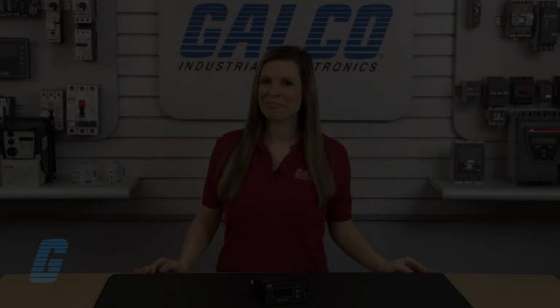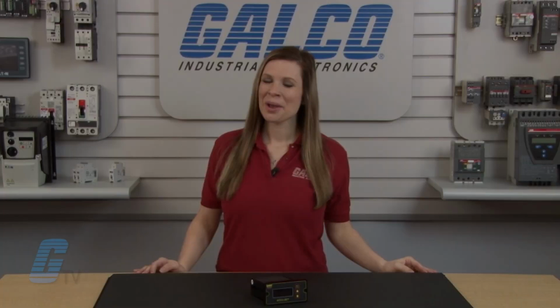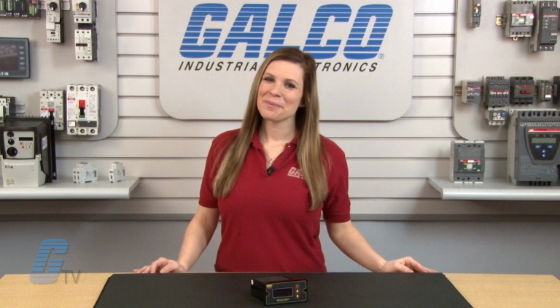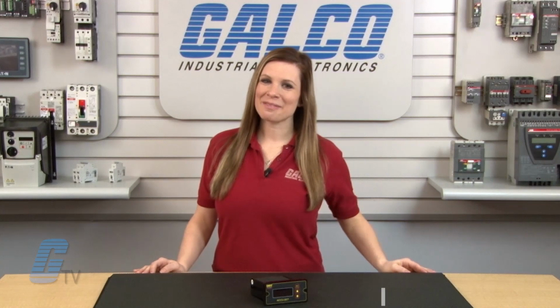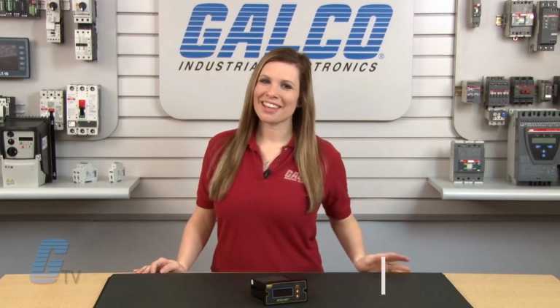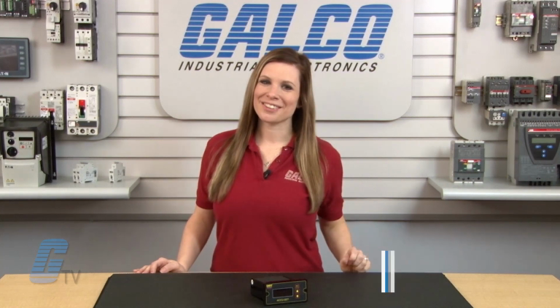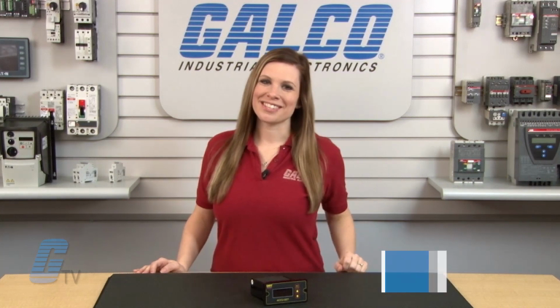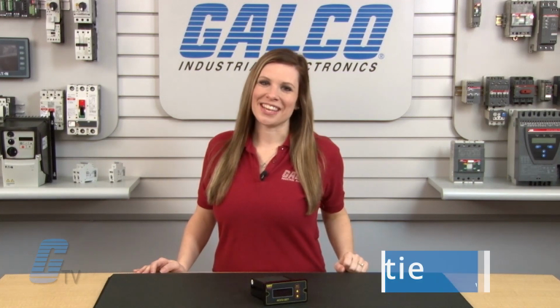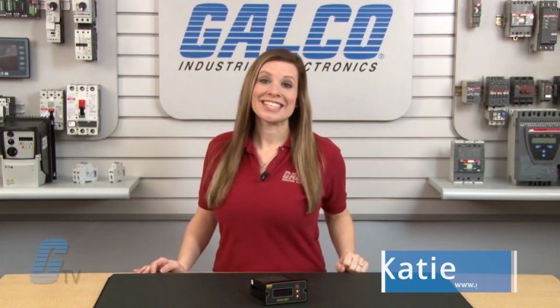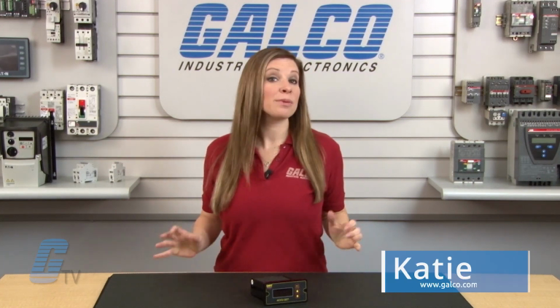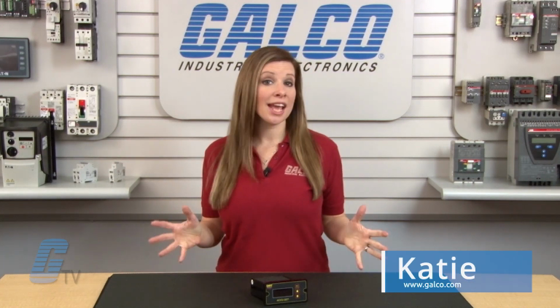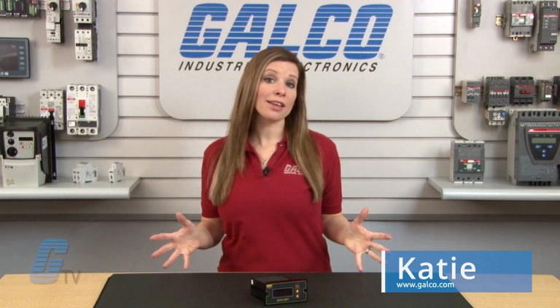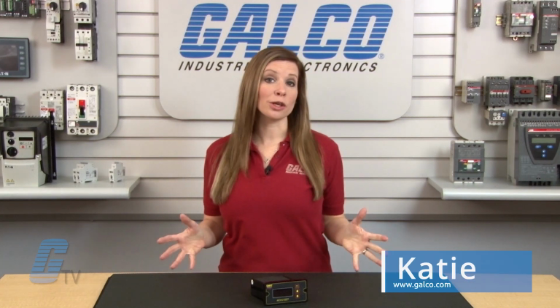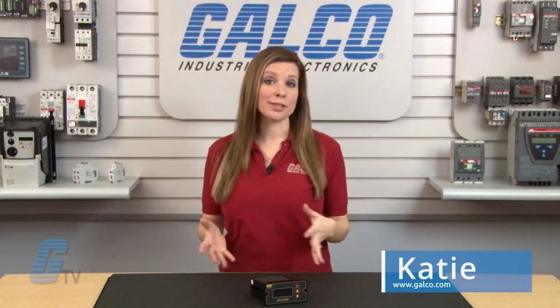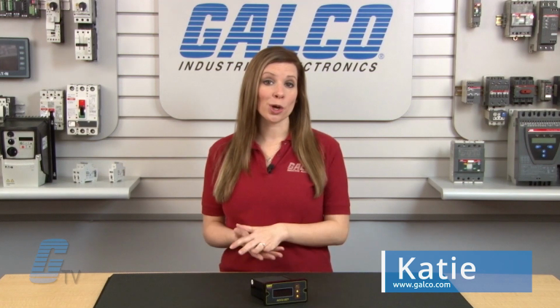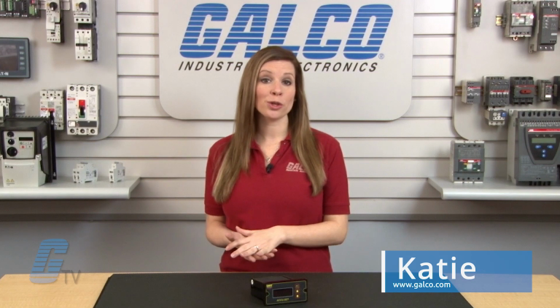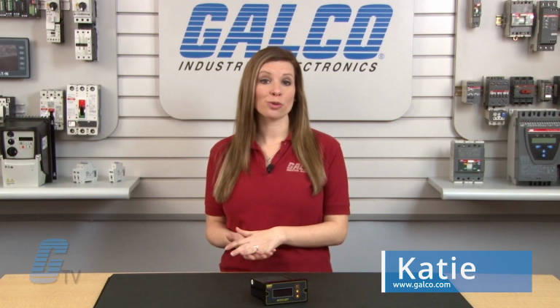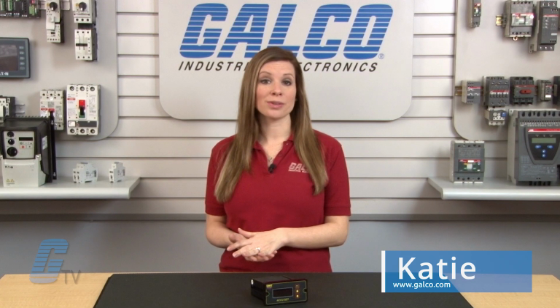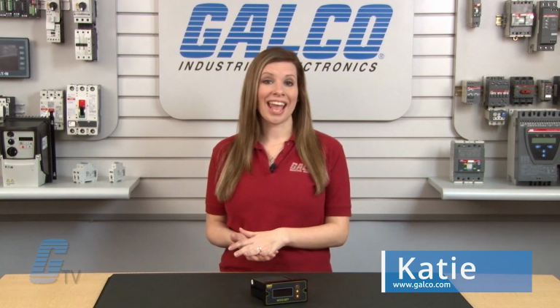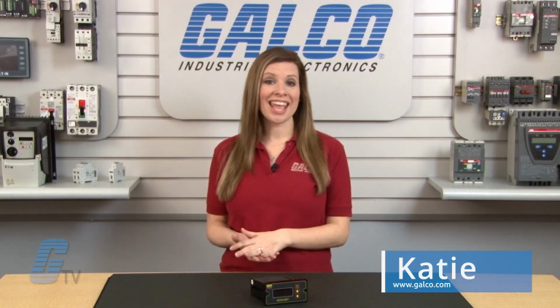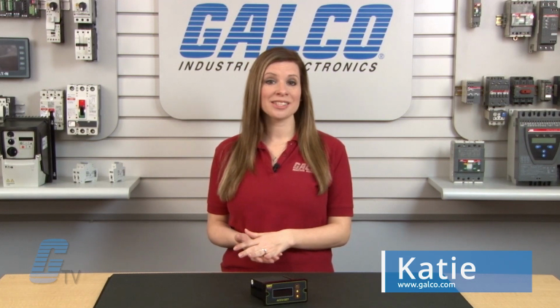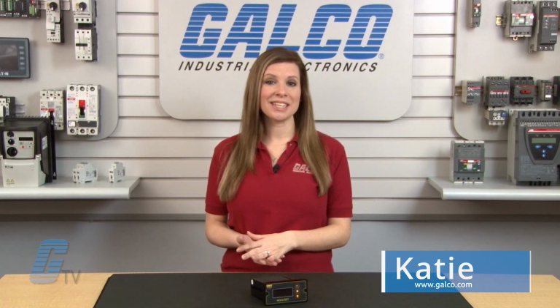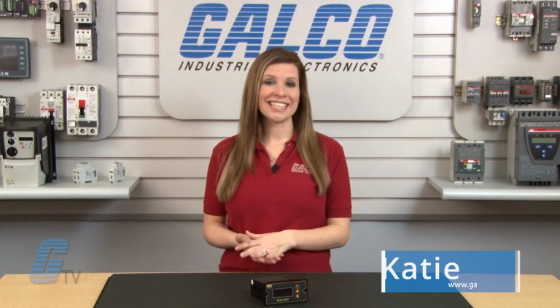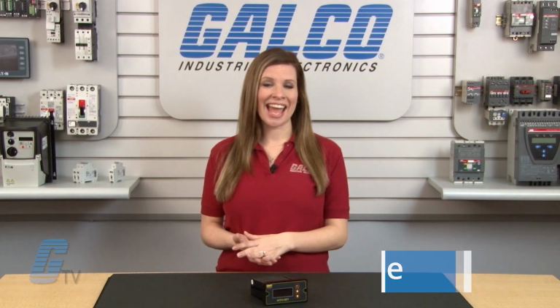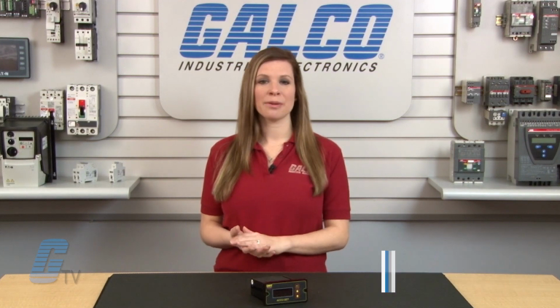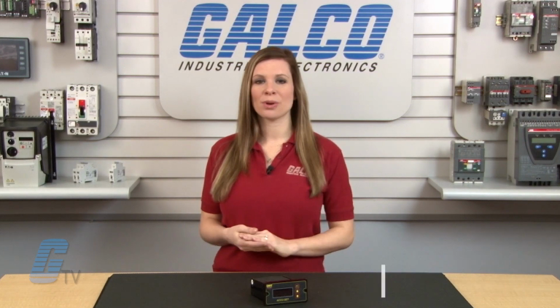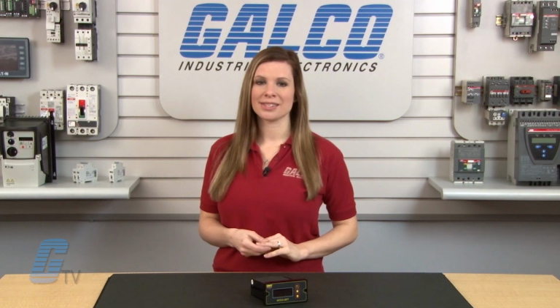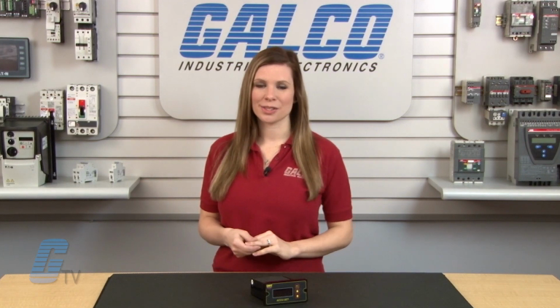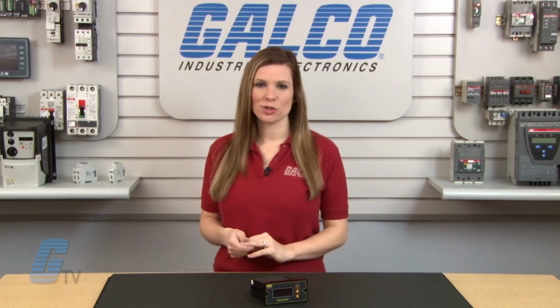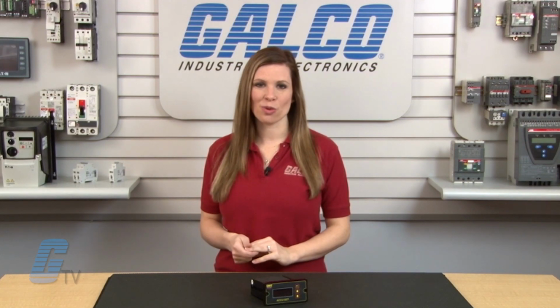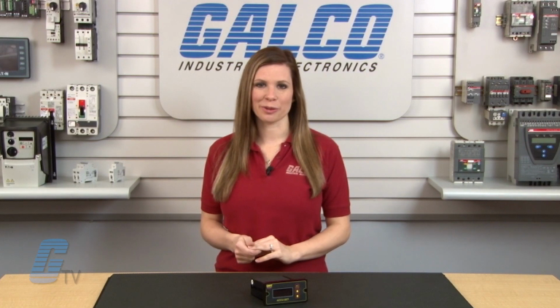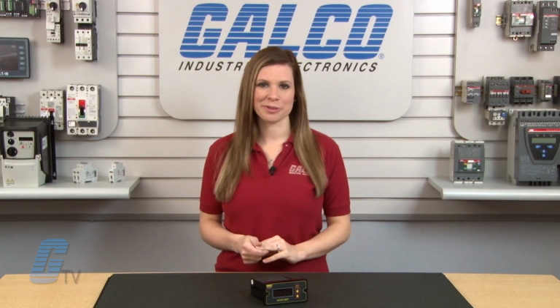Welcome to Galco TV. Today we're taking a look at Dart Control's ASP10 Process Controllers.